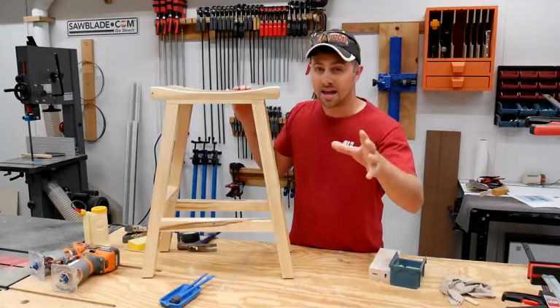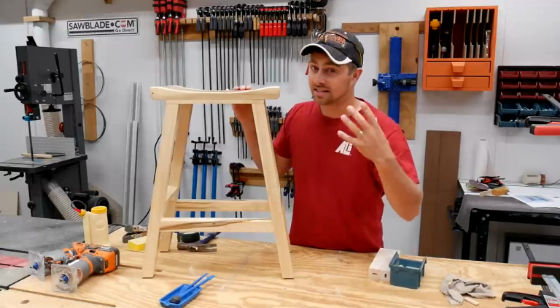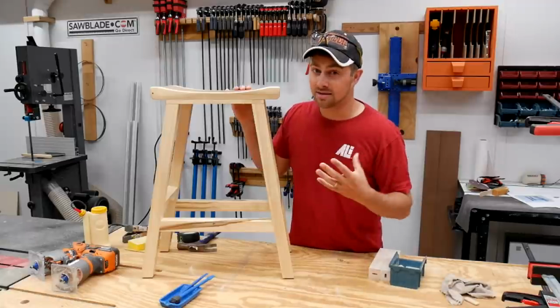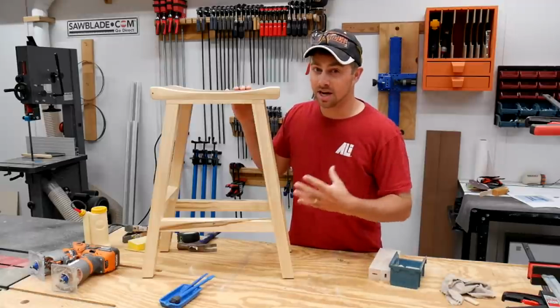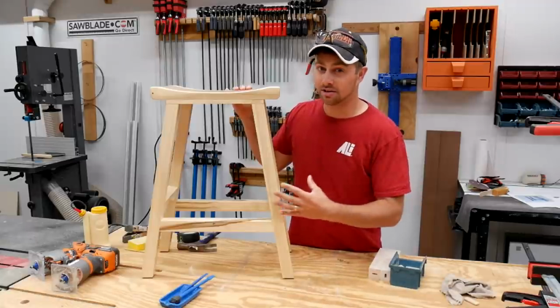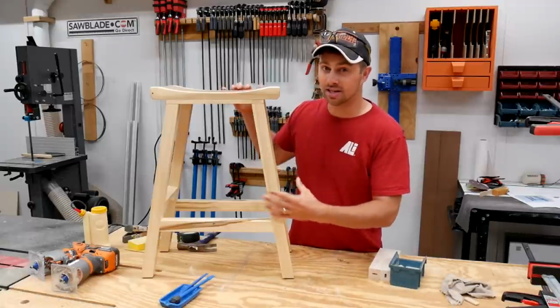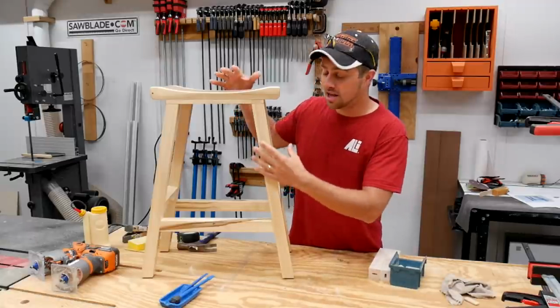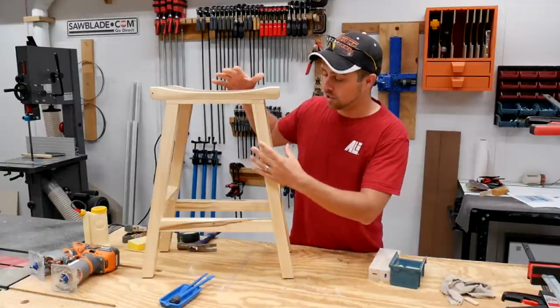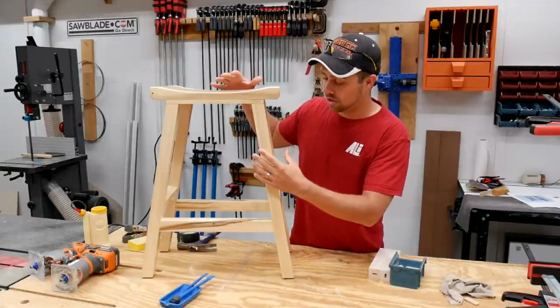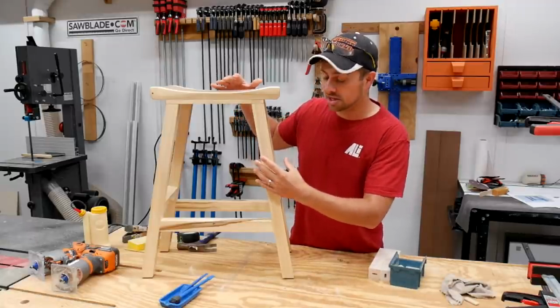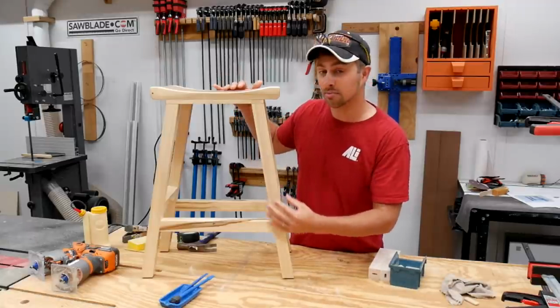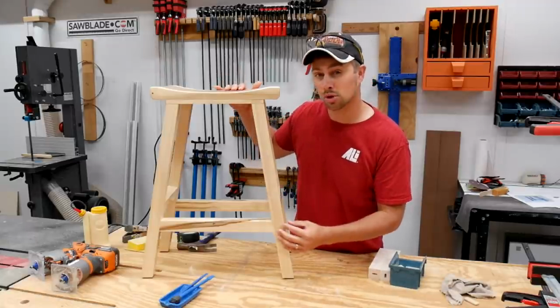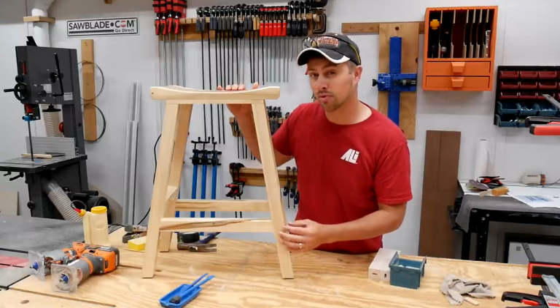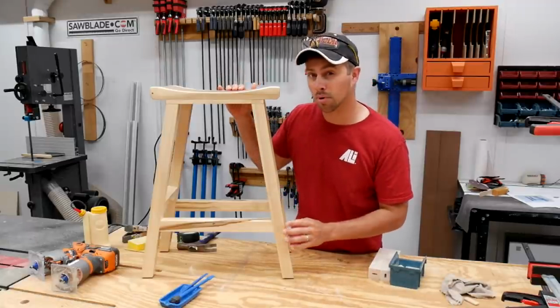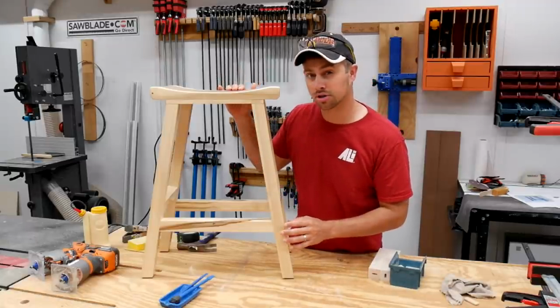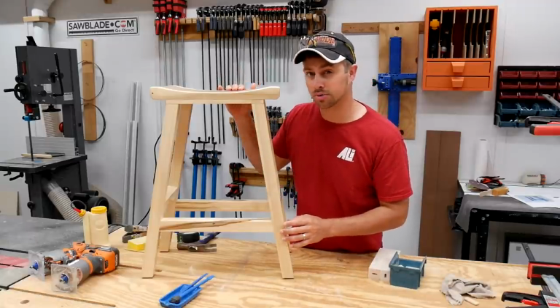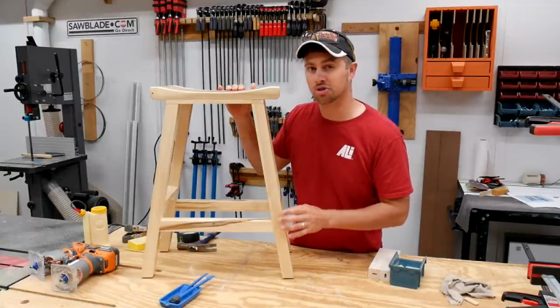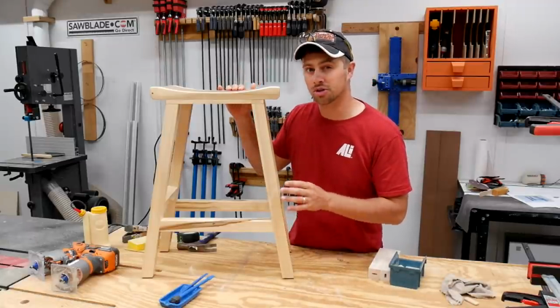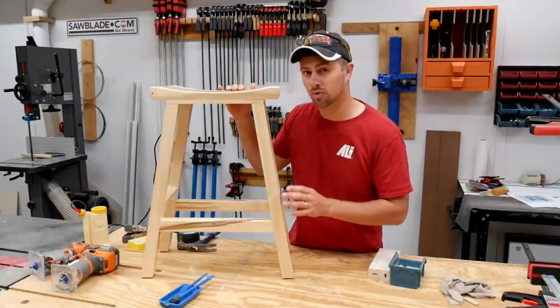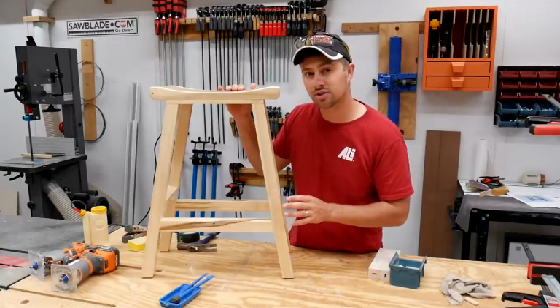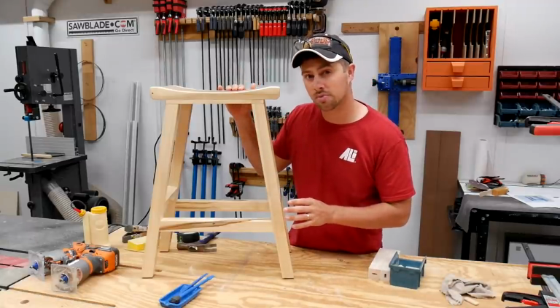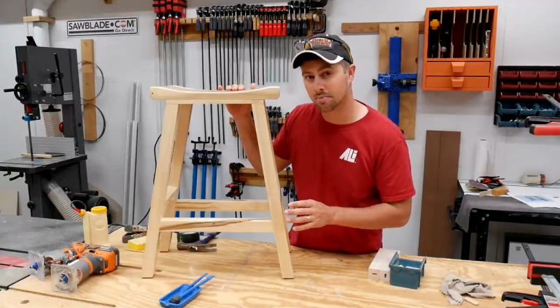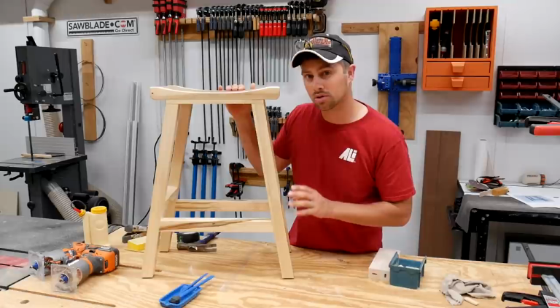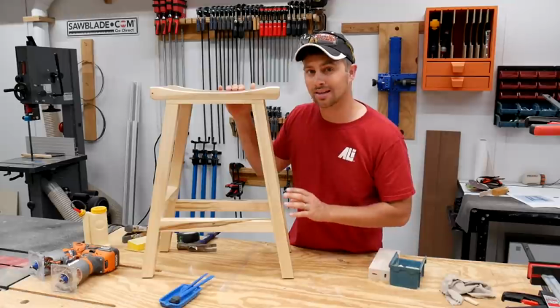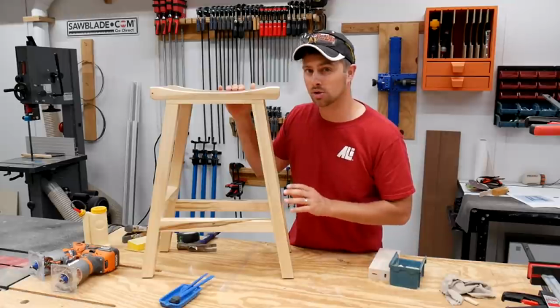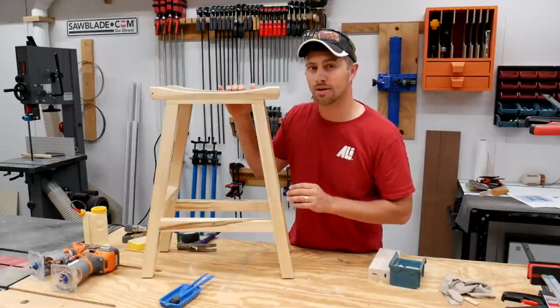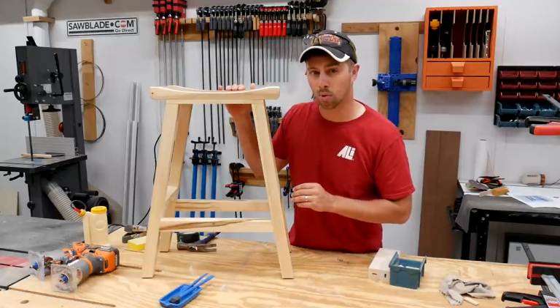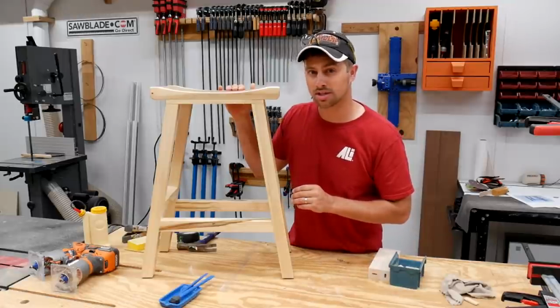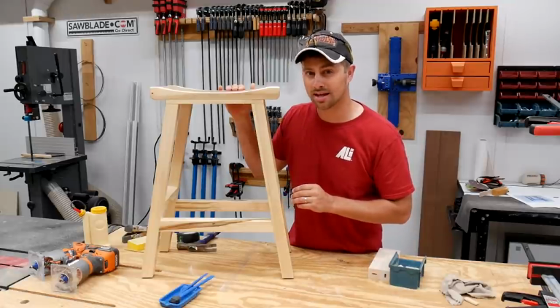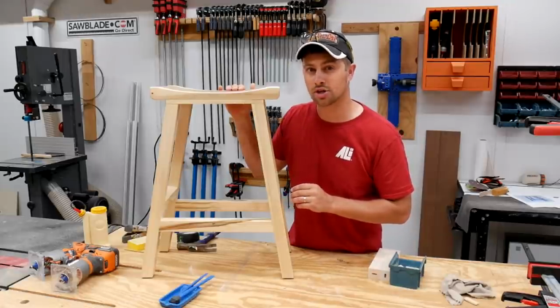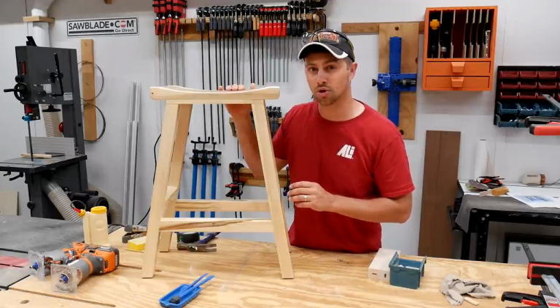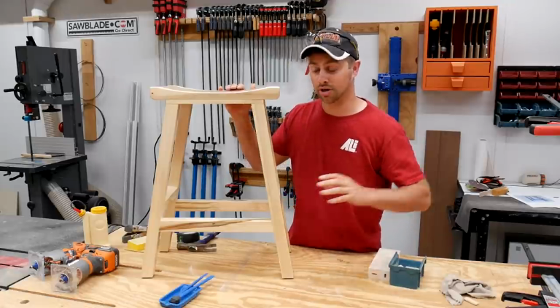Hey guys, I'm Tyler and today we are going to make some beautiful bar stools using rough sawn maple and loose mortise and tenon joinery.